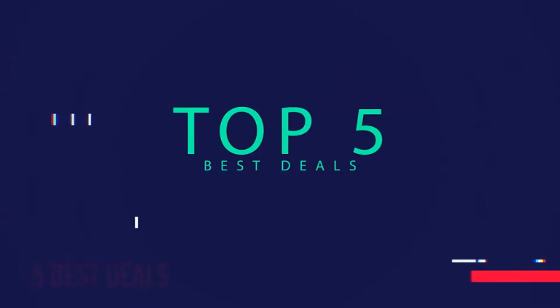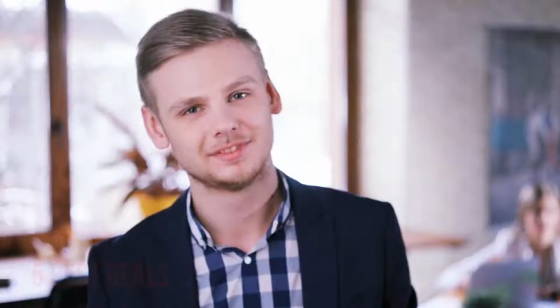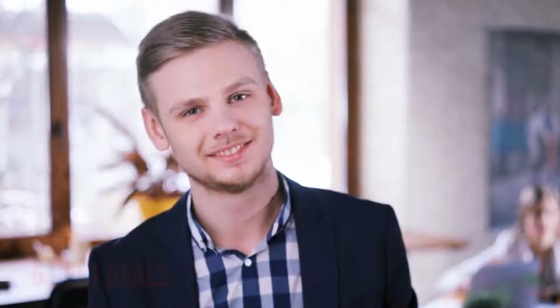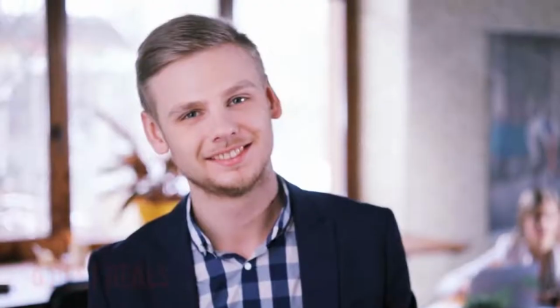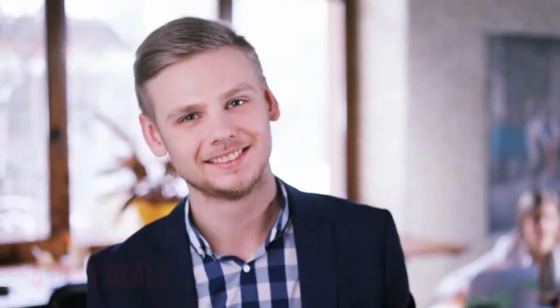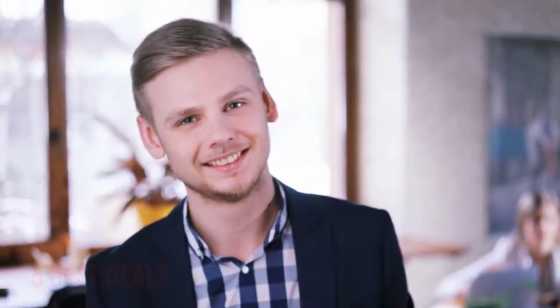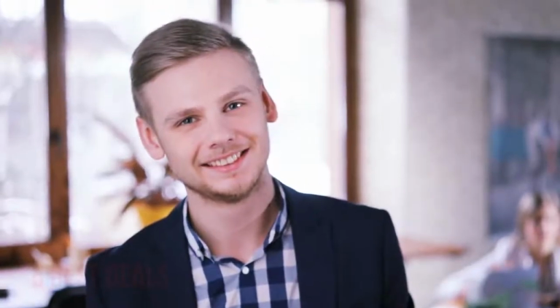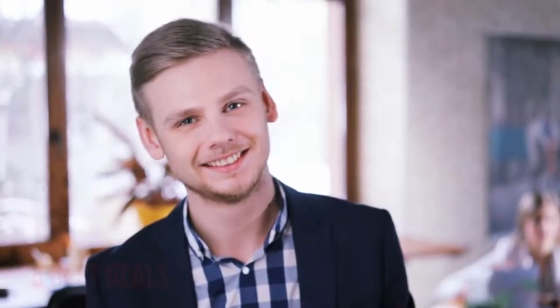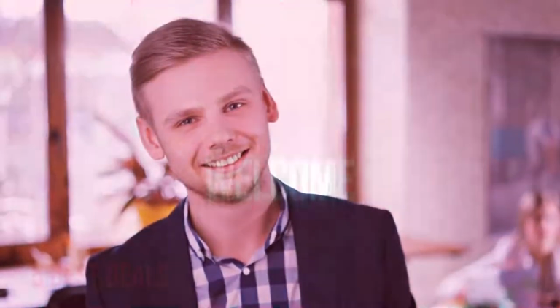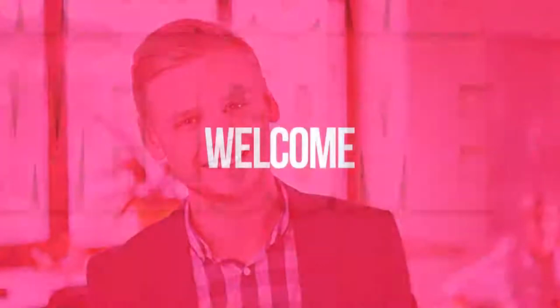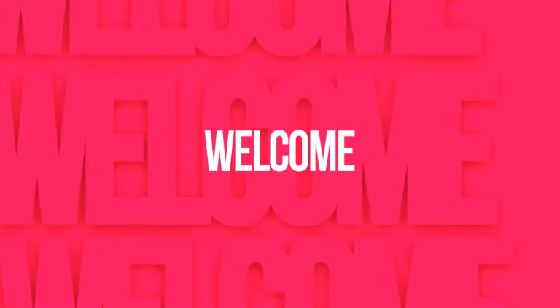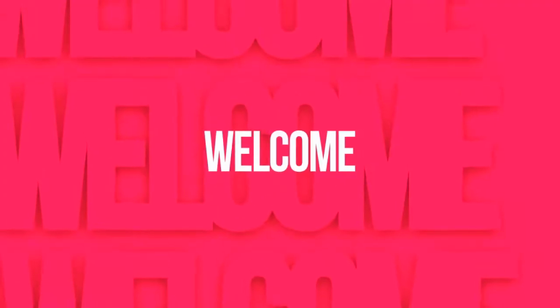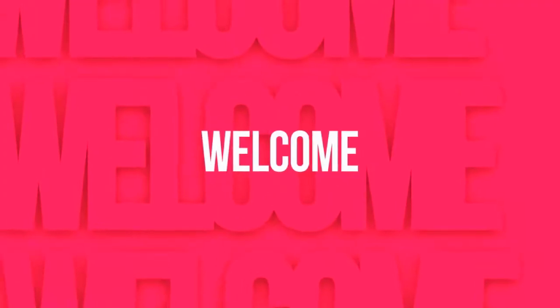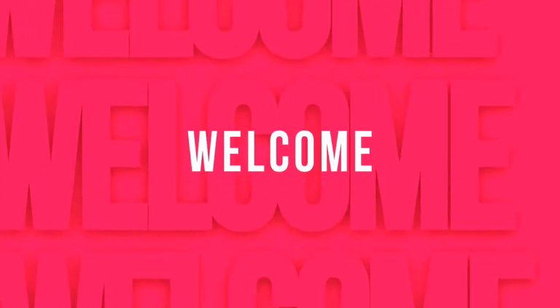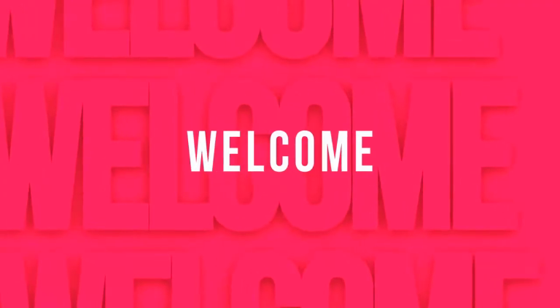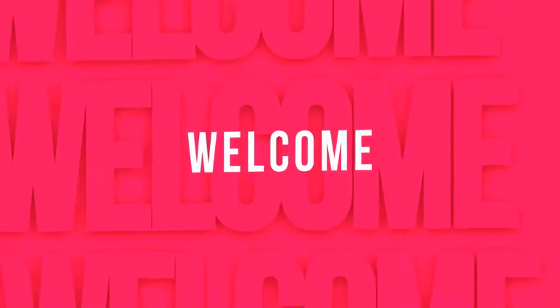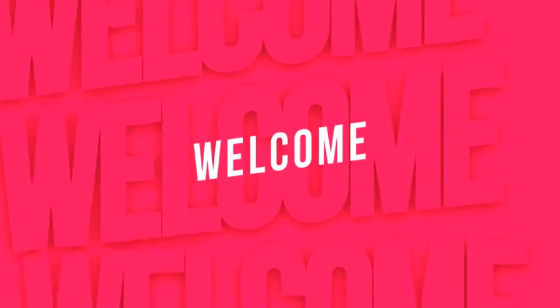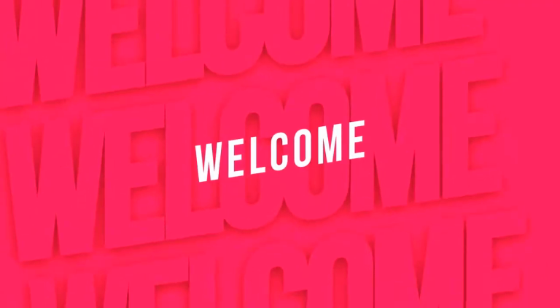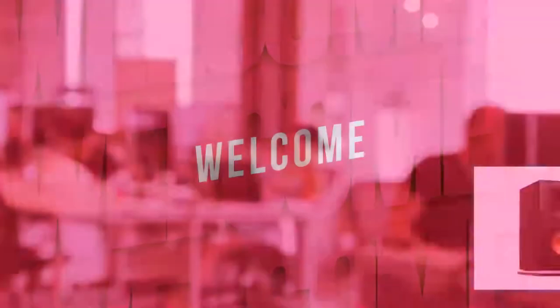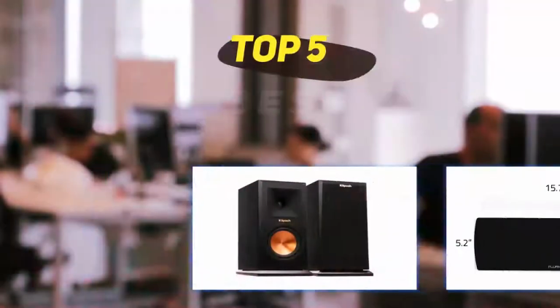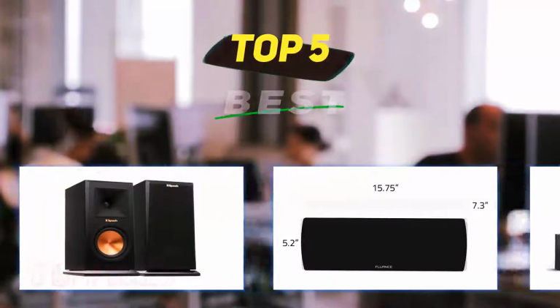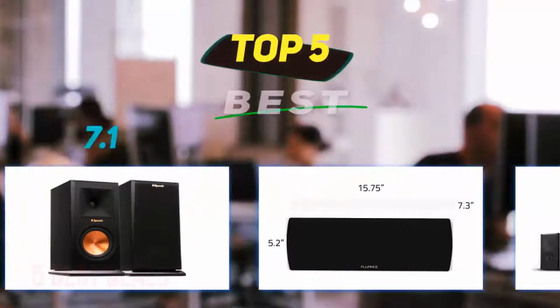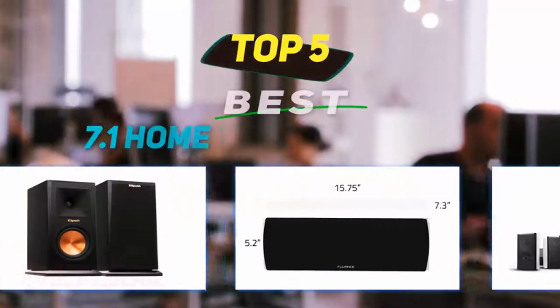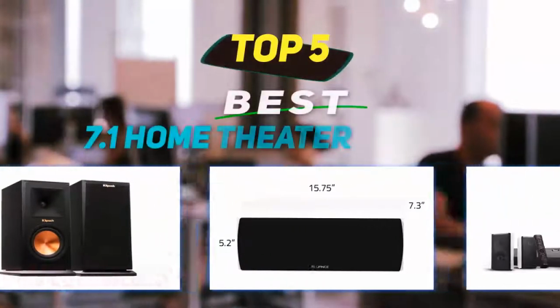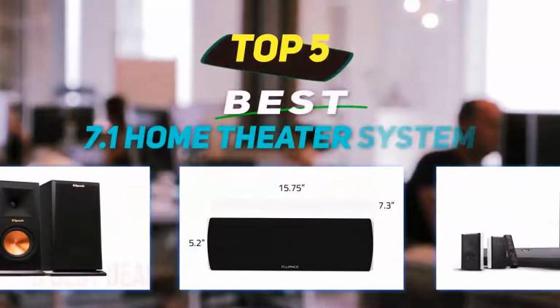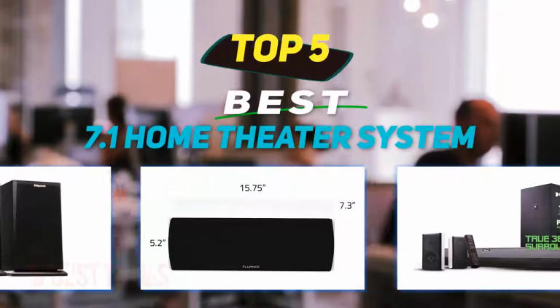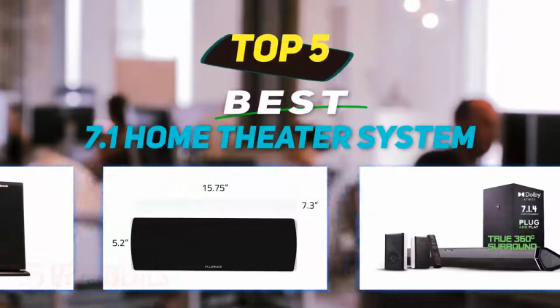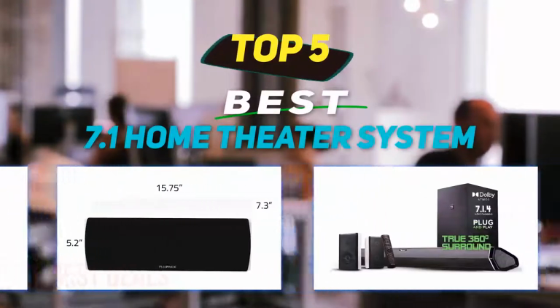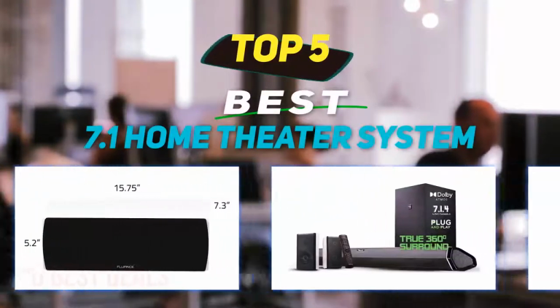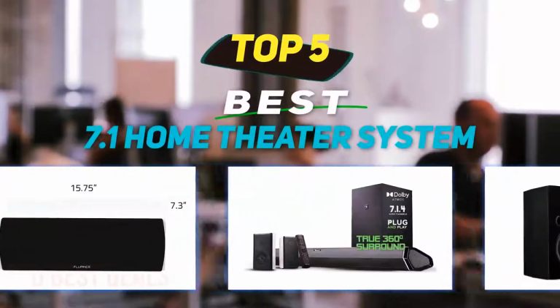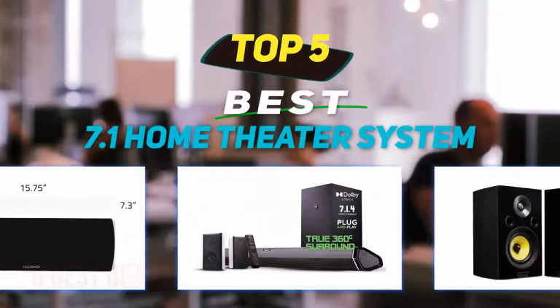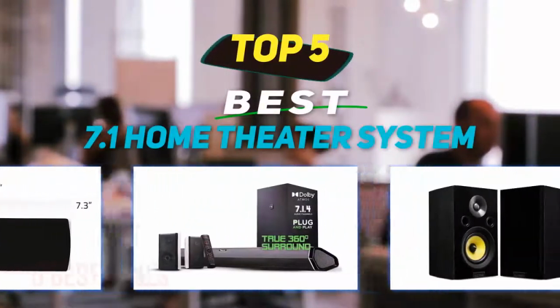Hey guys, welcome back to my channel. In this video I'm going to talk about the top five best 7.1 home theater systems.